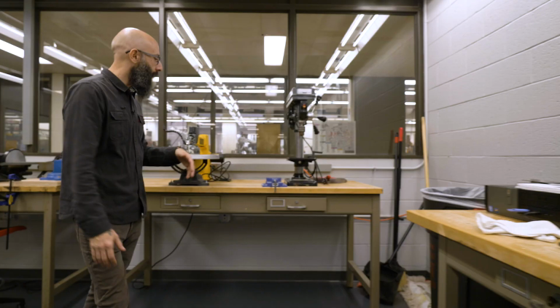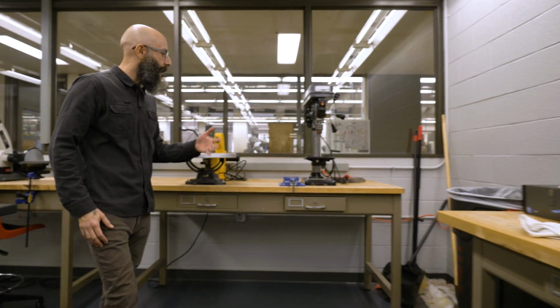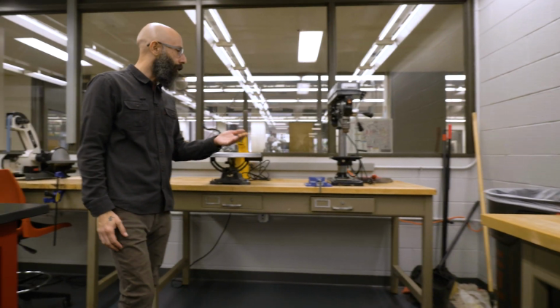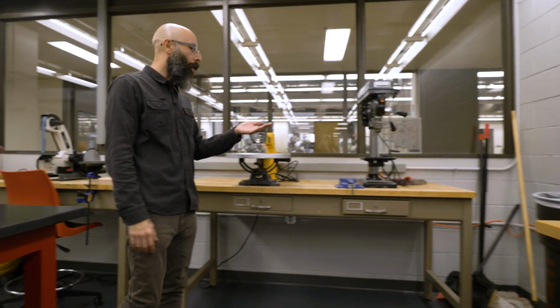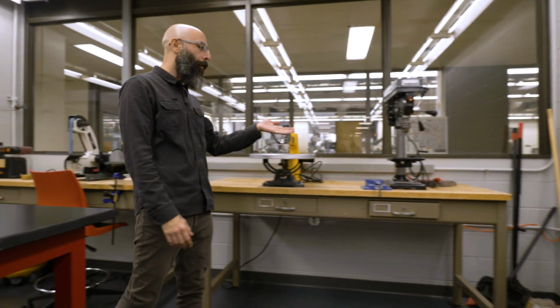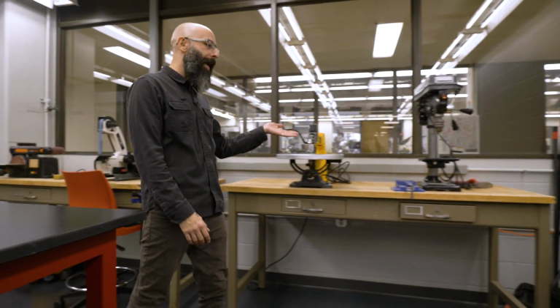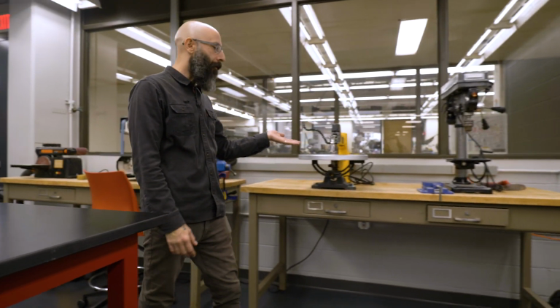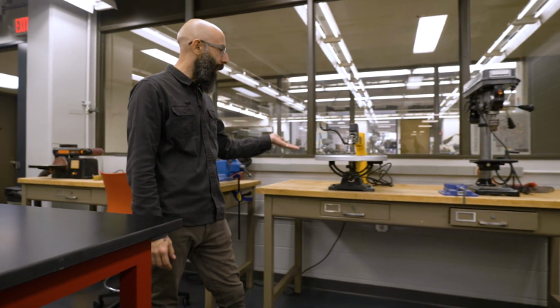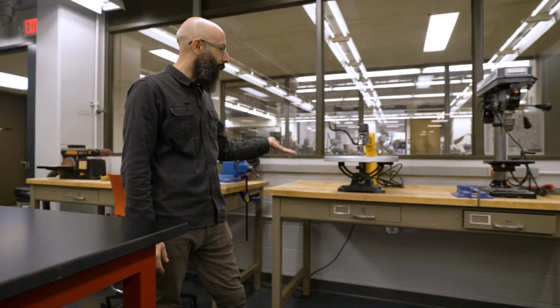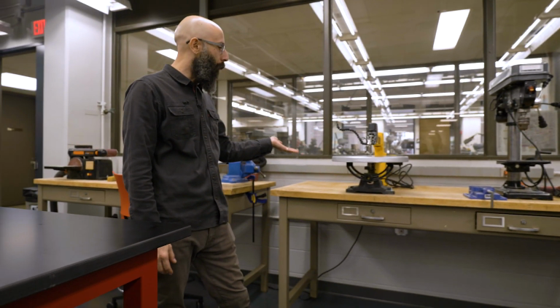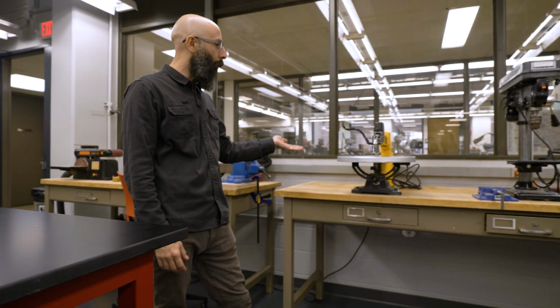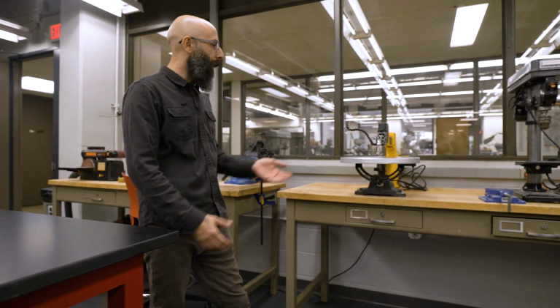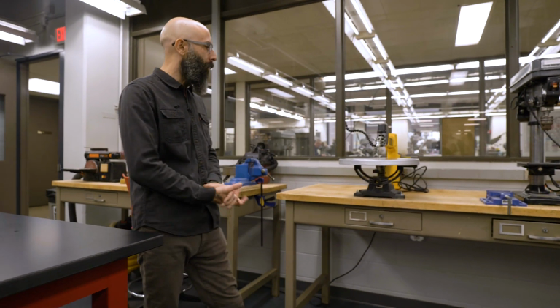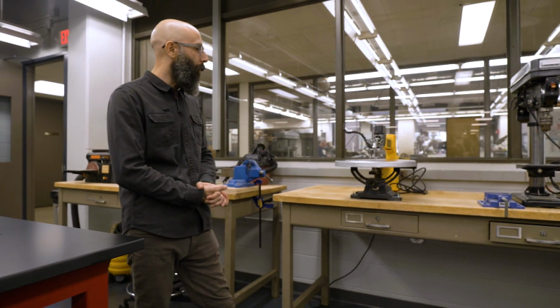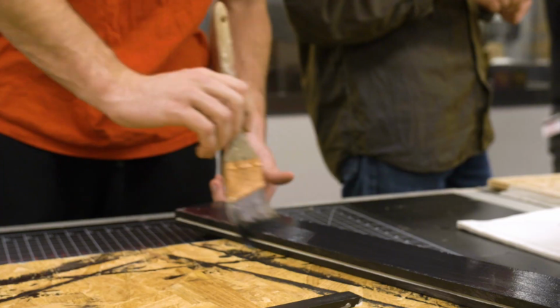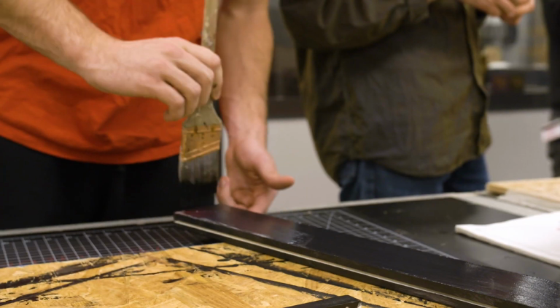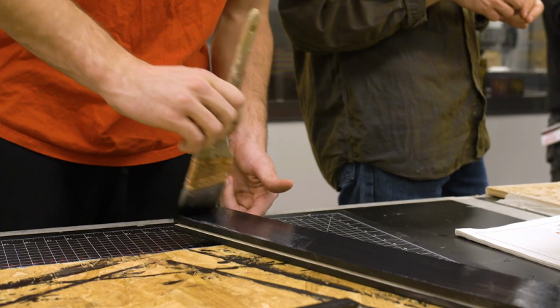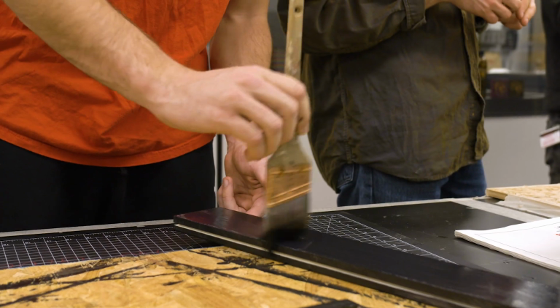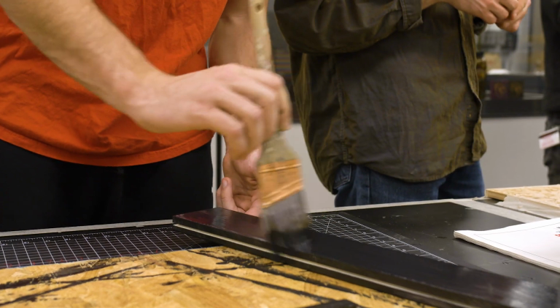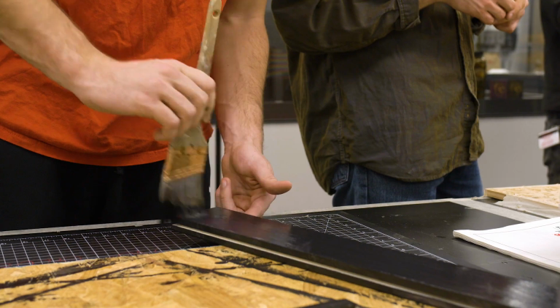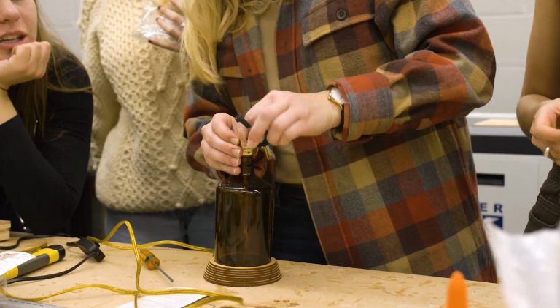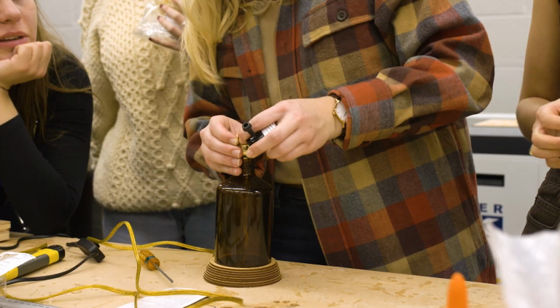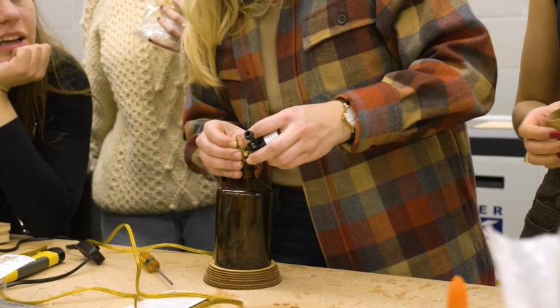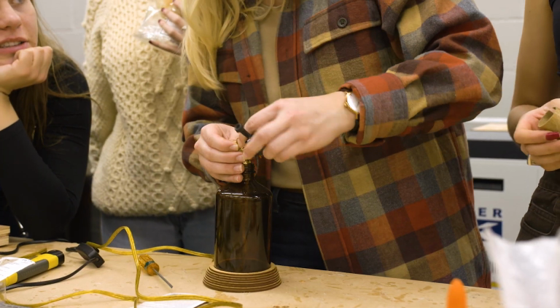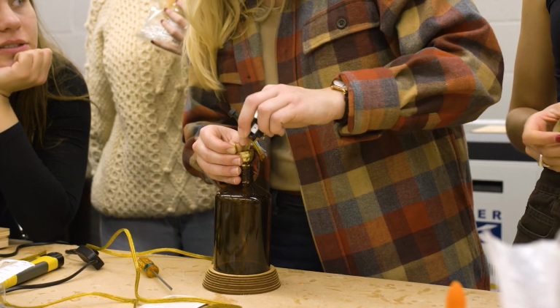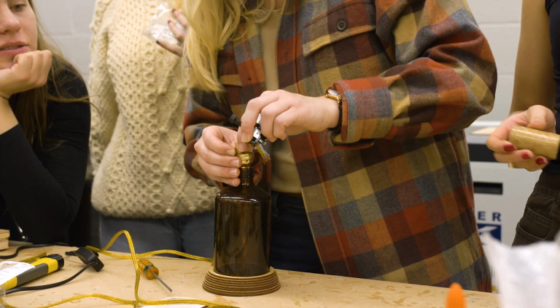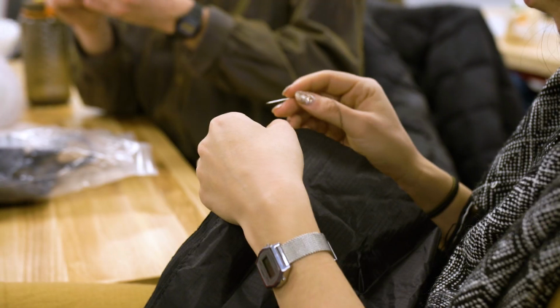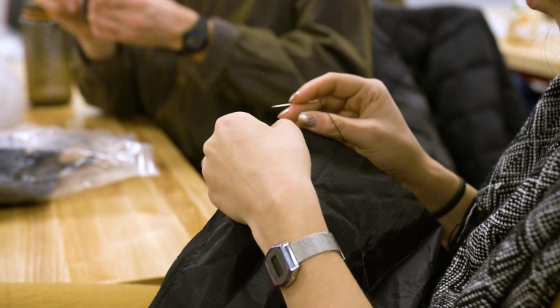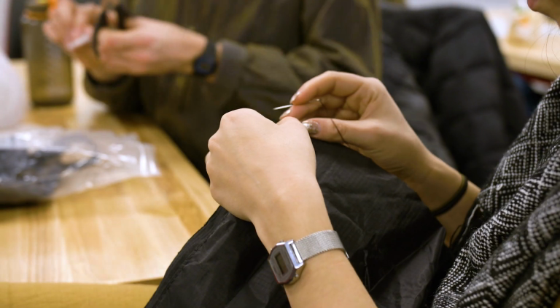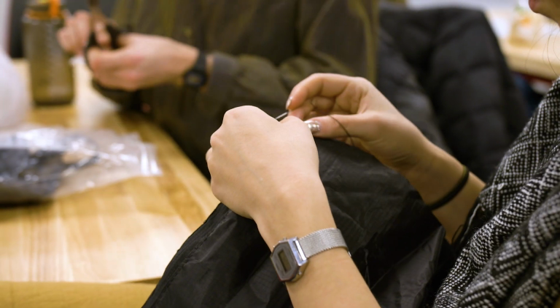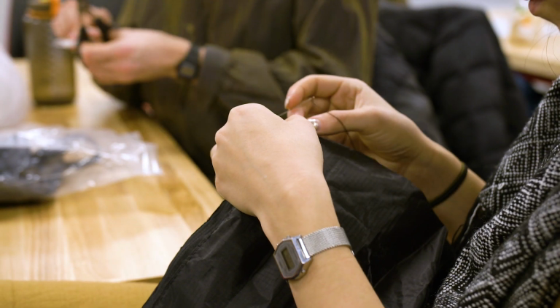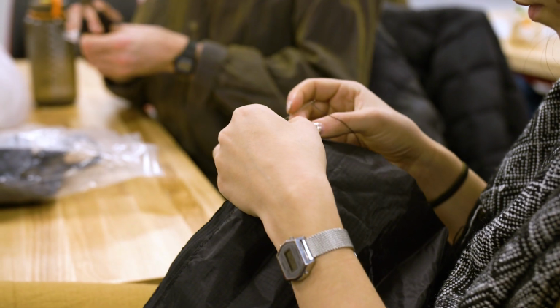We have a whole bank of basic woodworking tools. A little bit of human involvement is always necessary when you're making something.